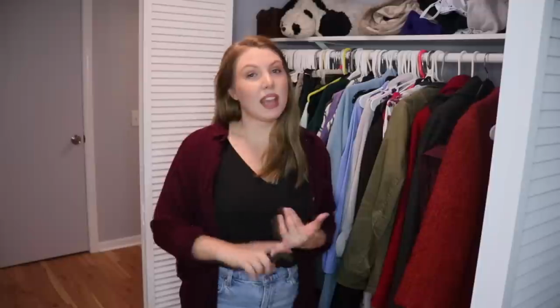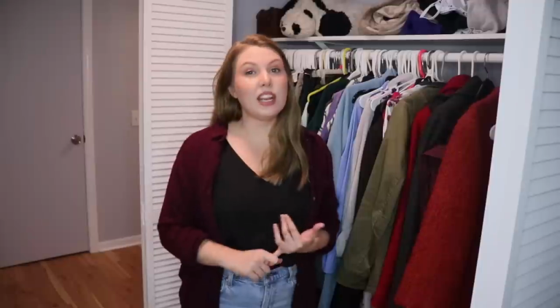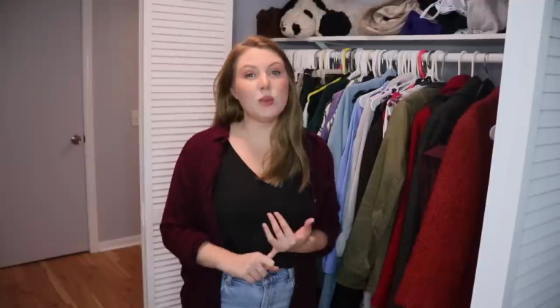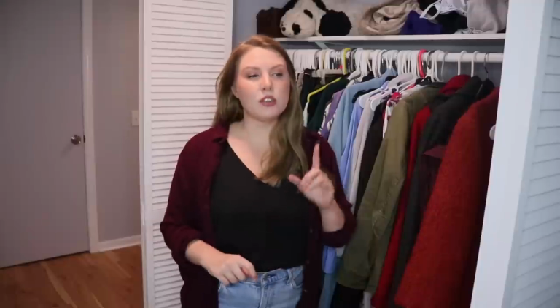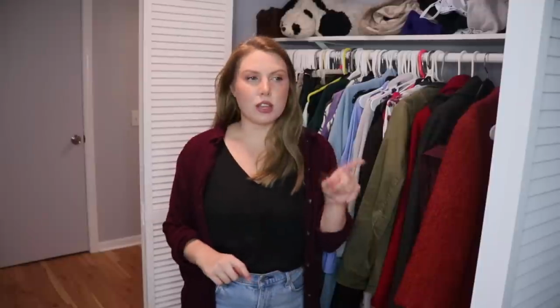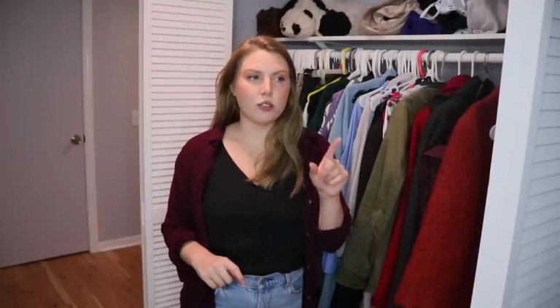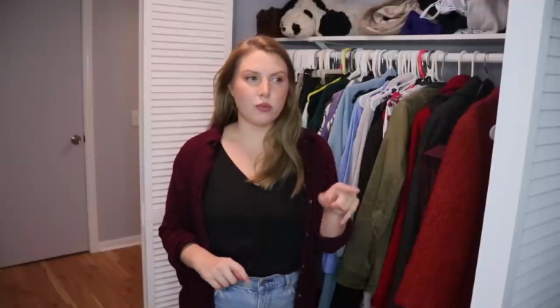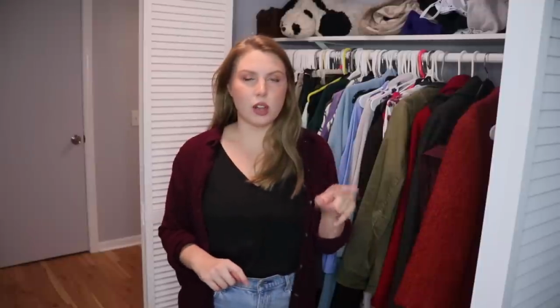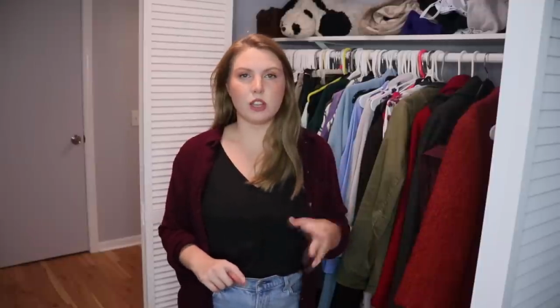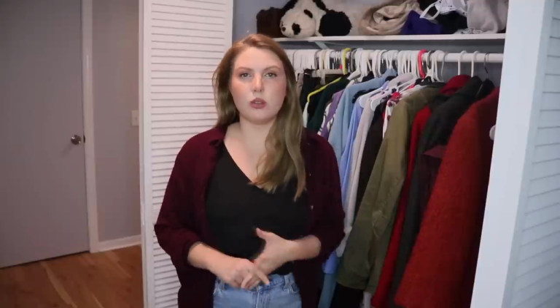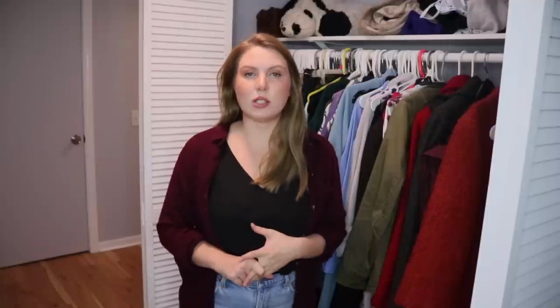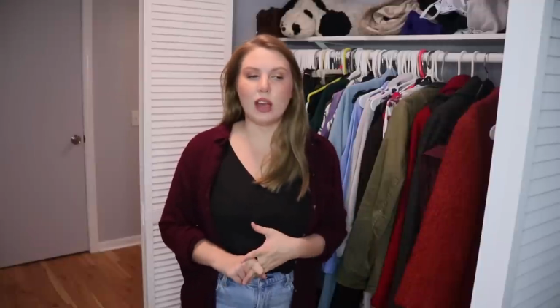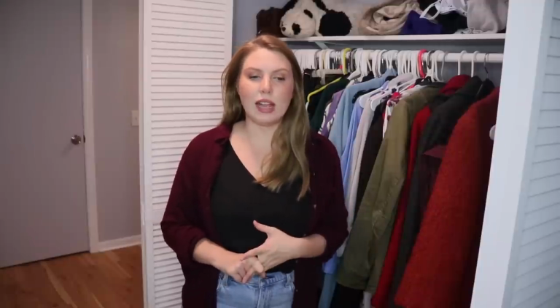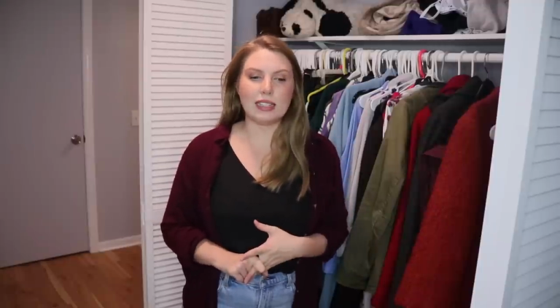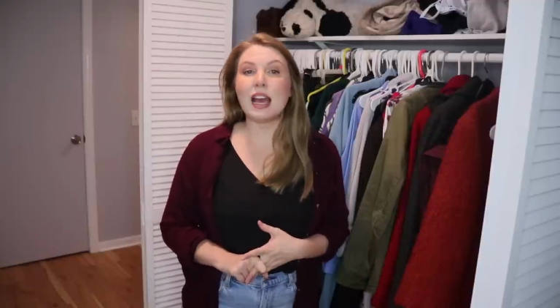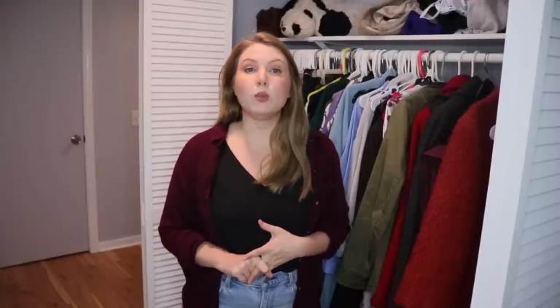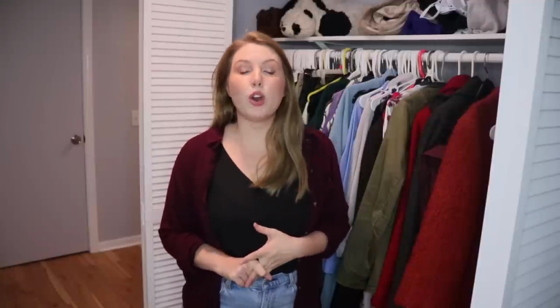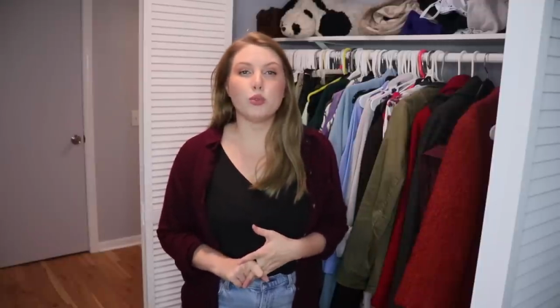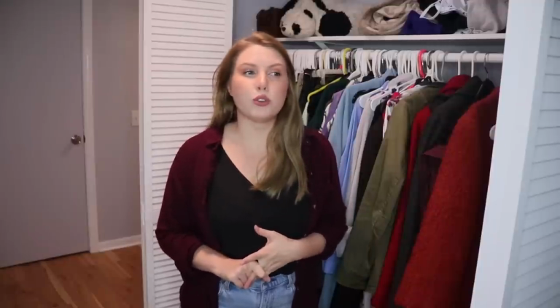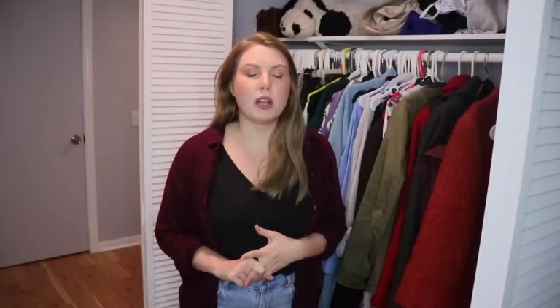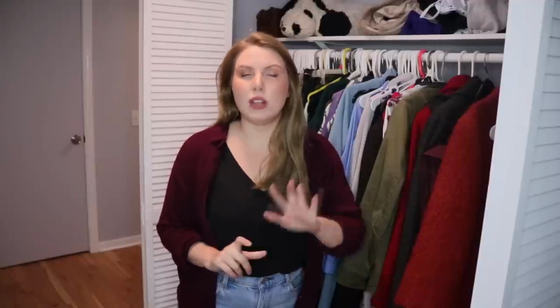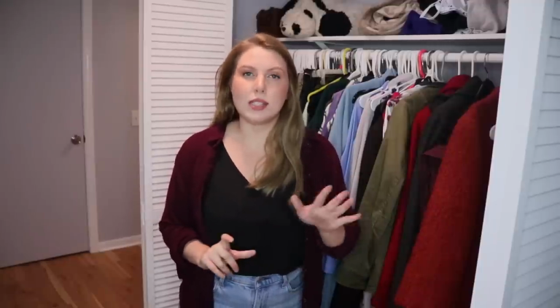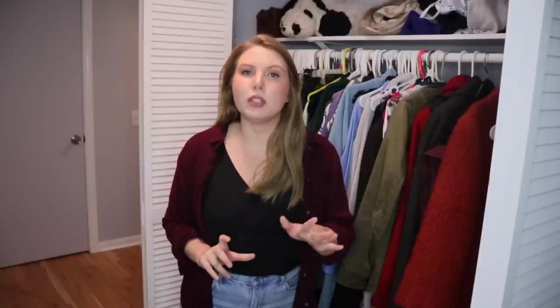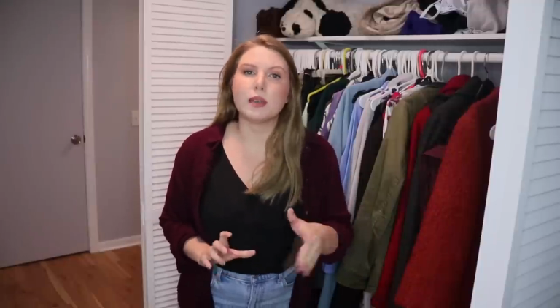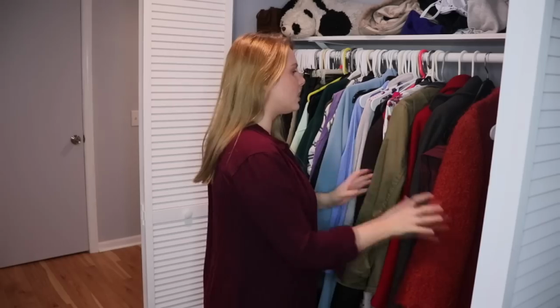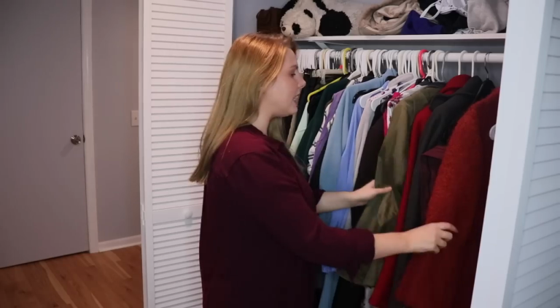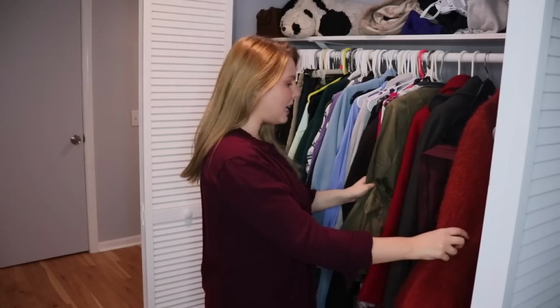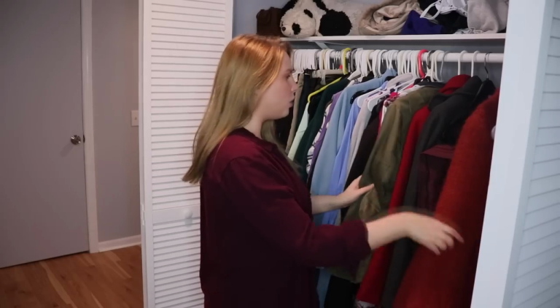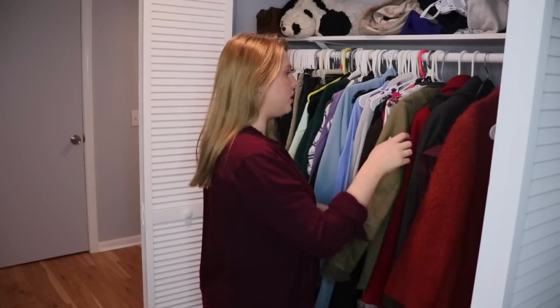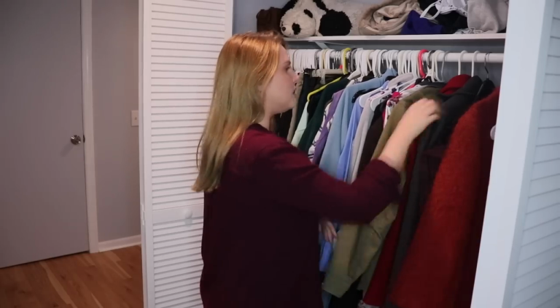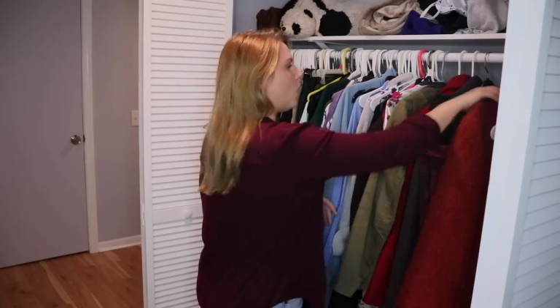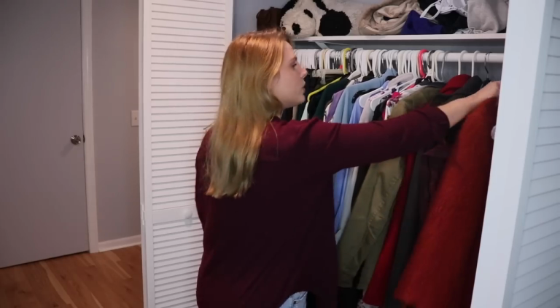I also have a dresser full of clothes that I'll go through separately. But let's tackle these coats first.